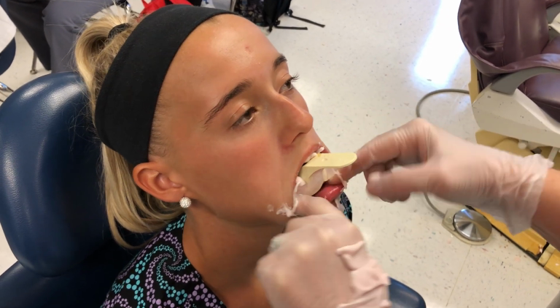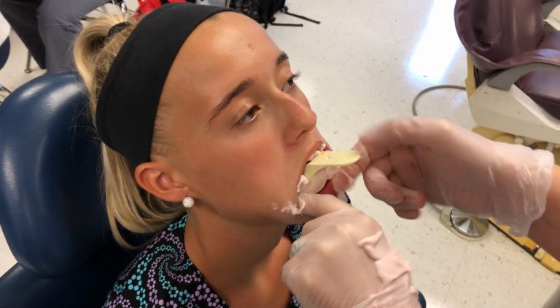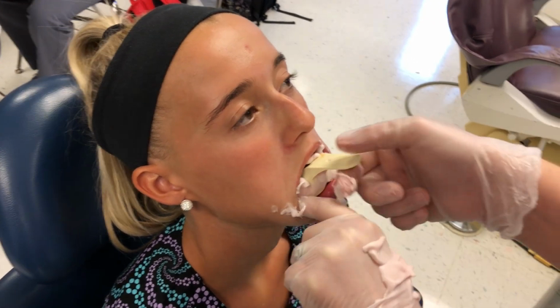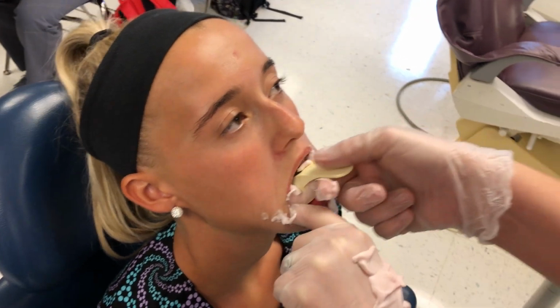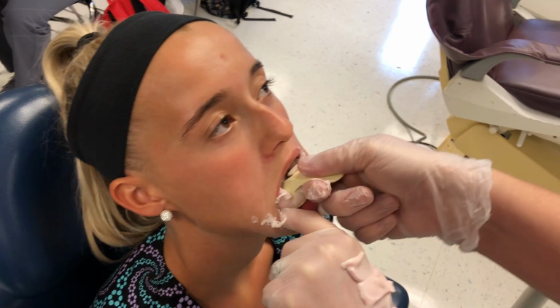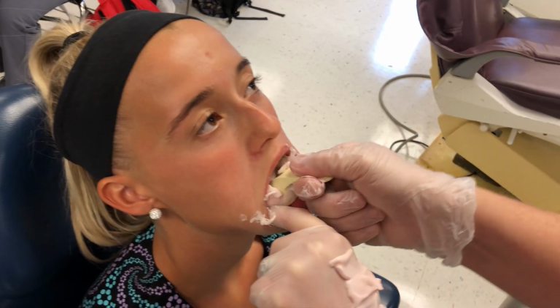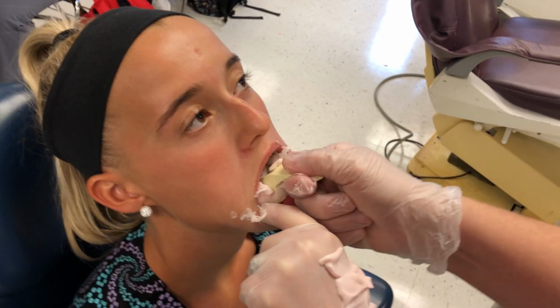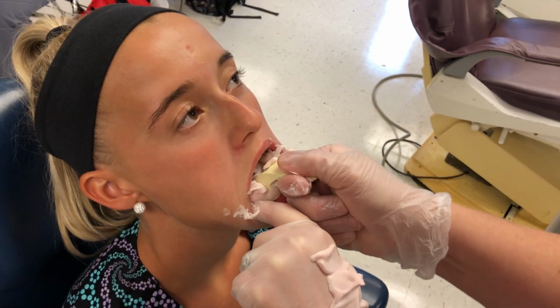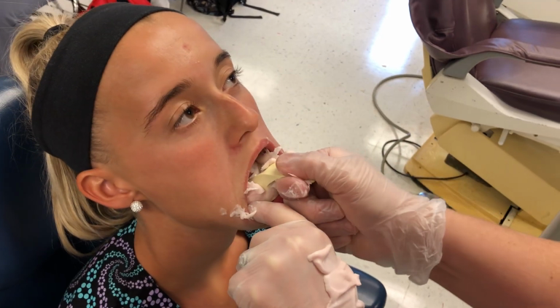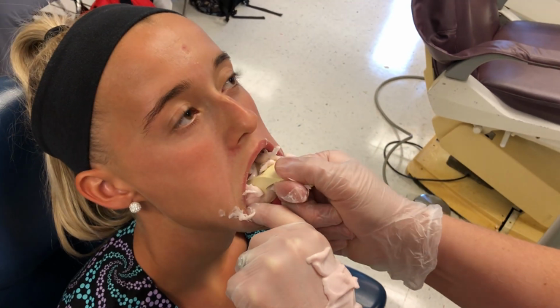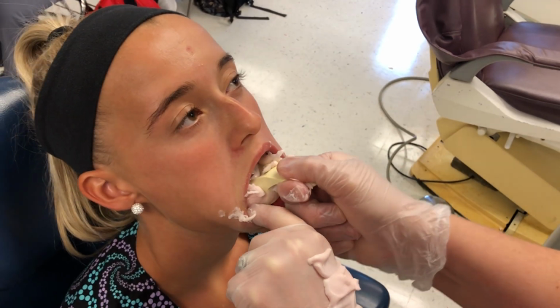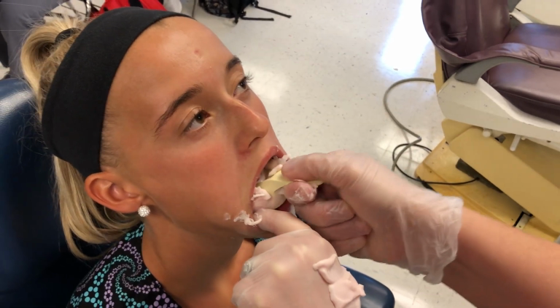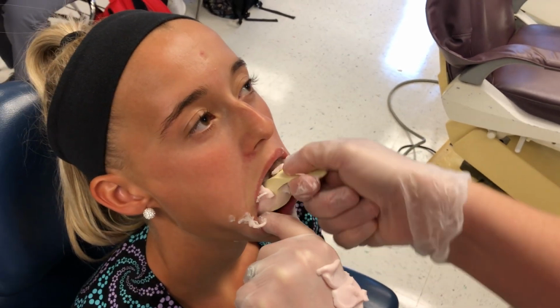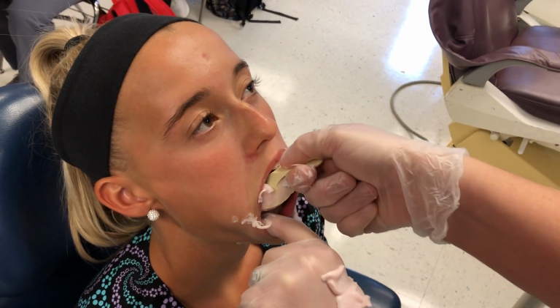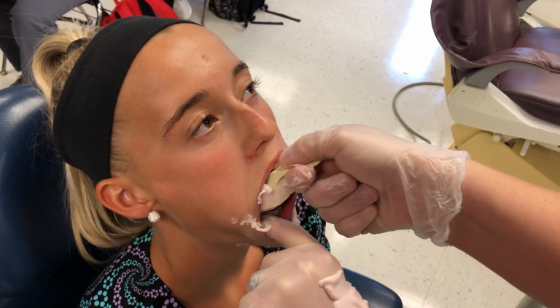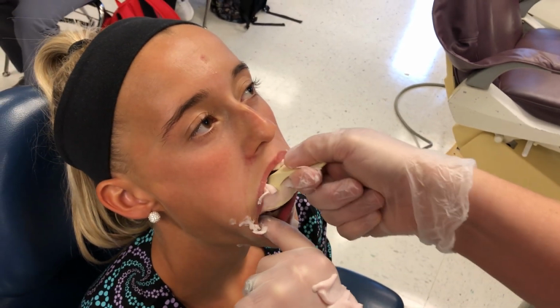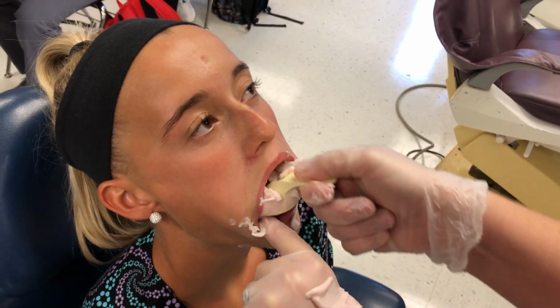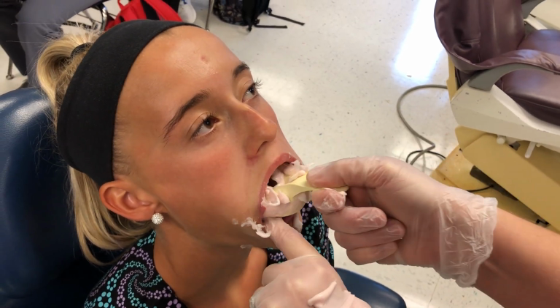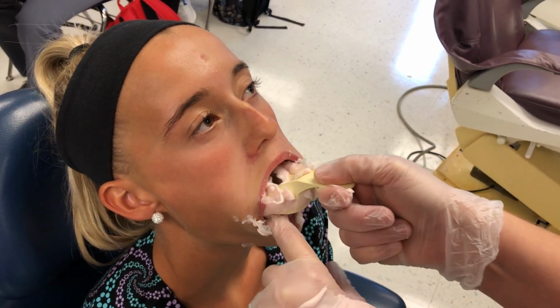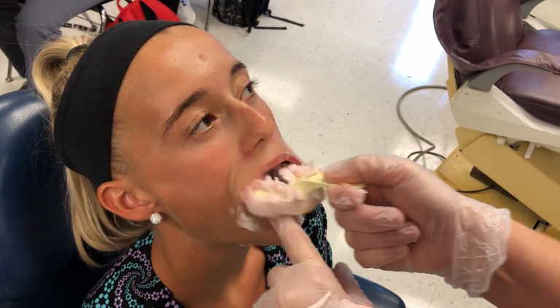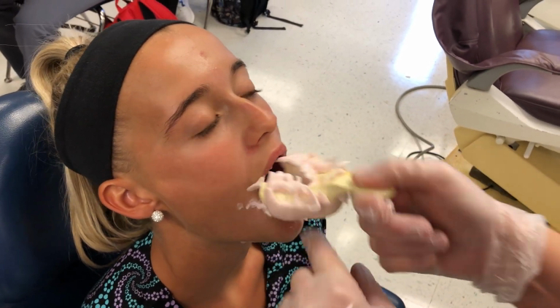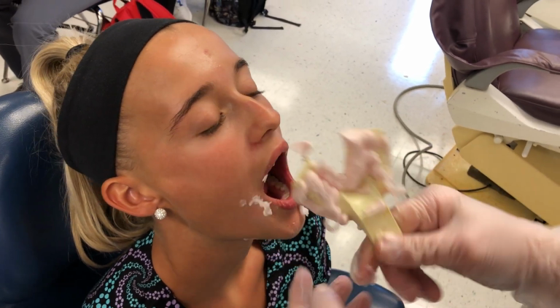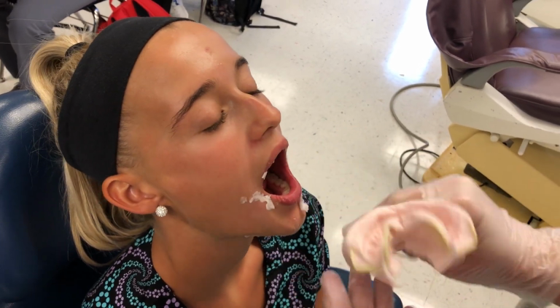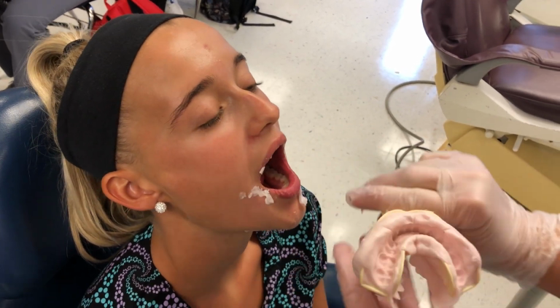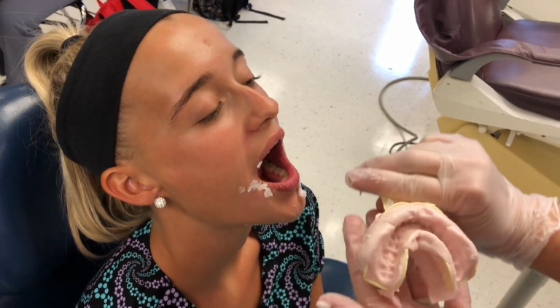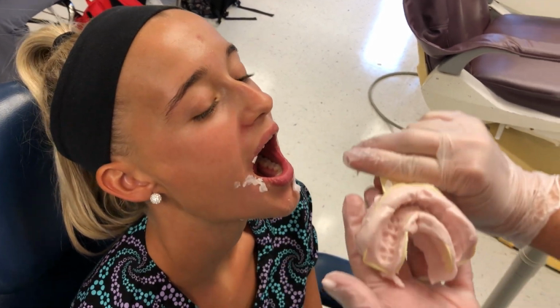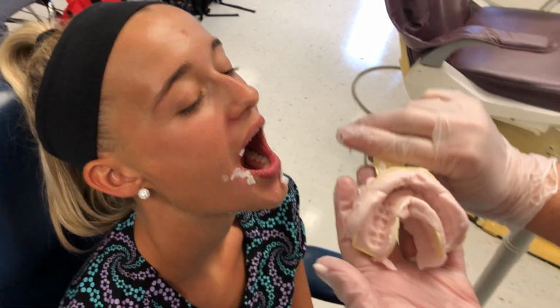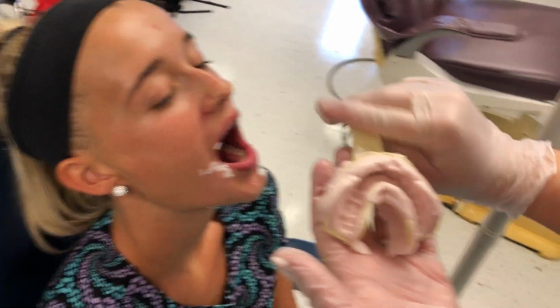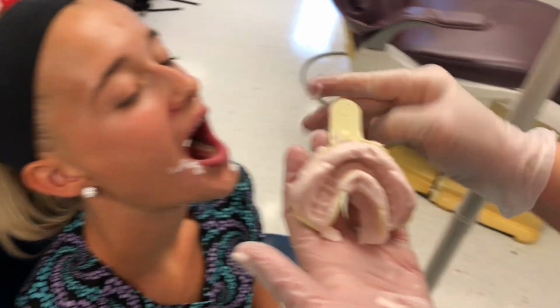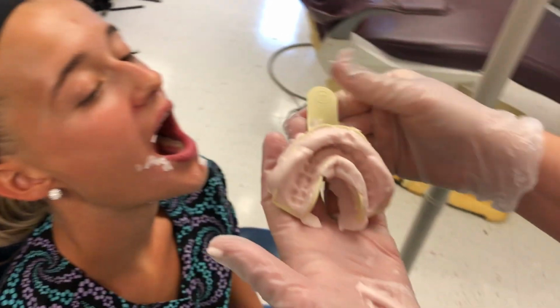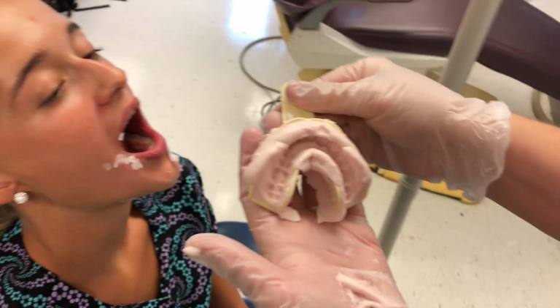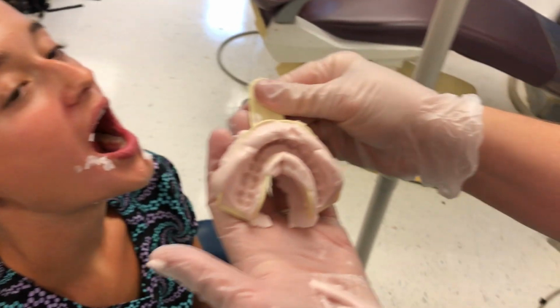Pop it out in the back, in the front, and that's the impression.